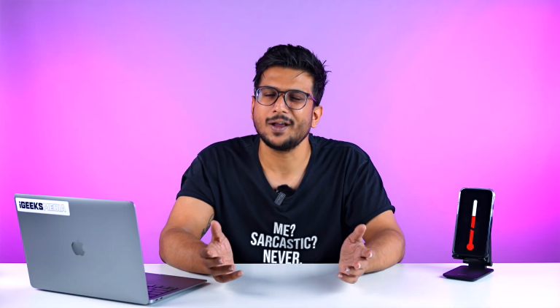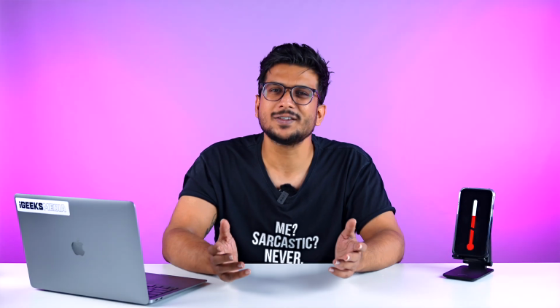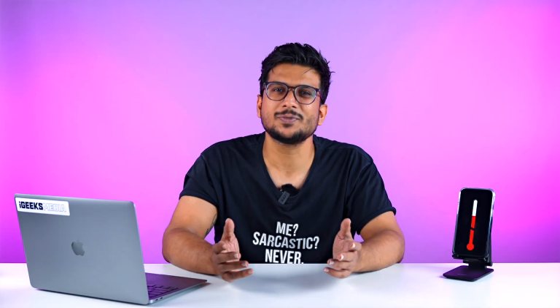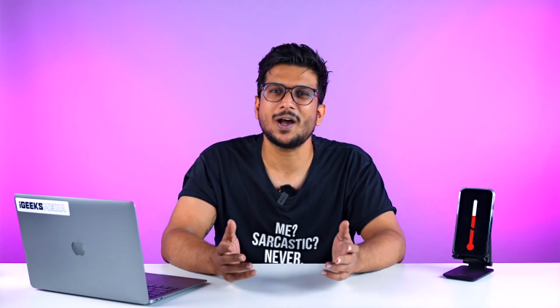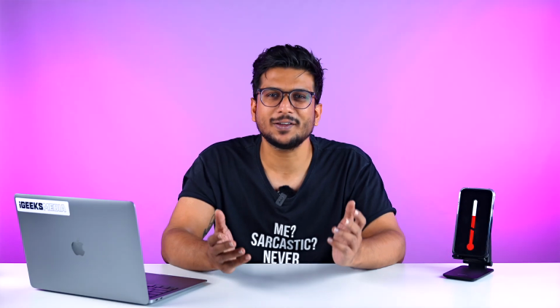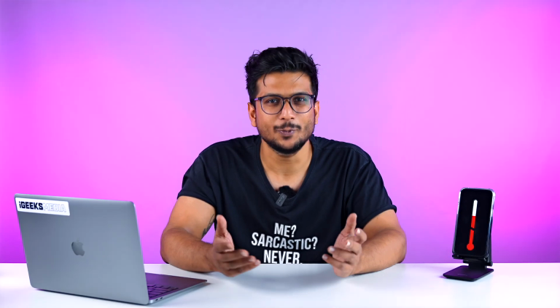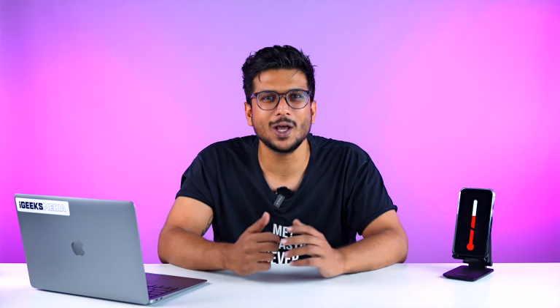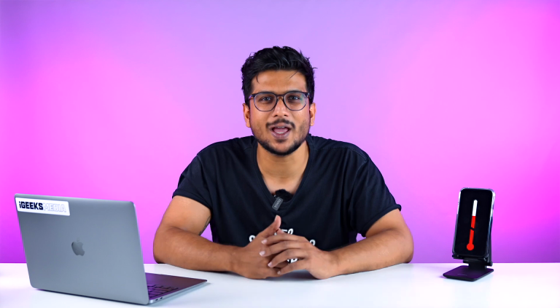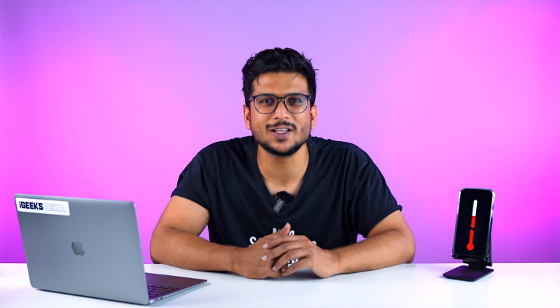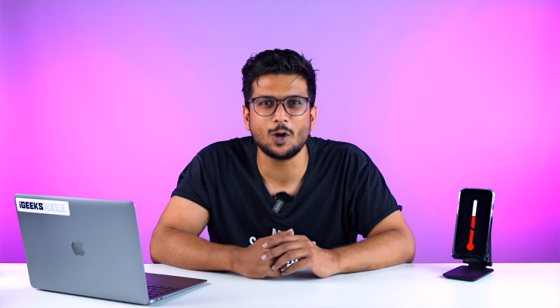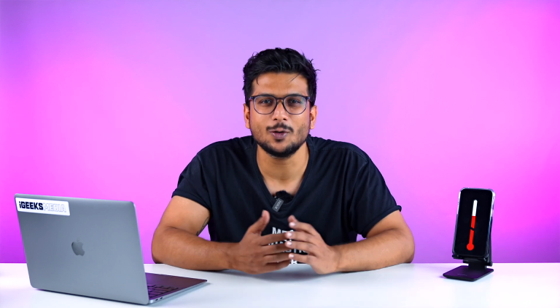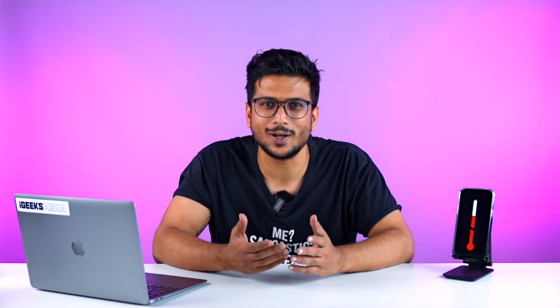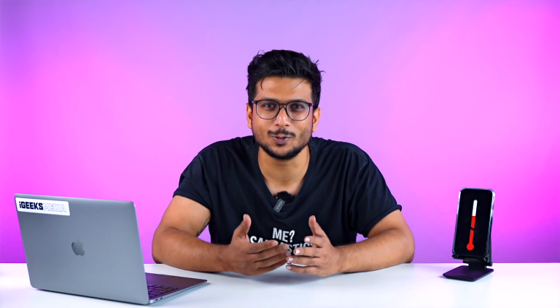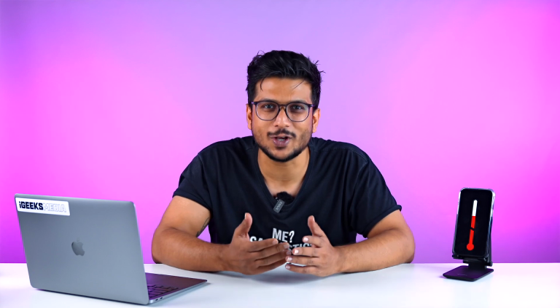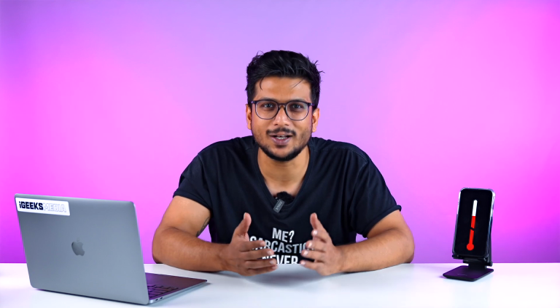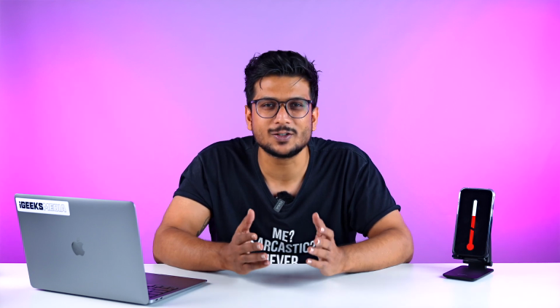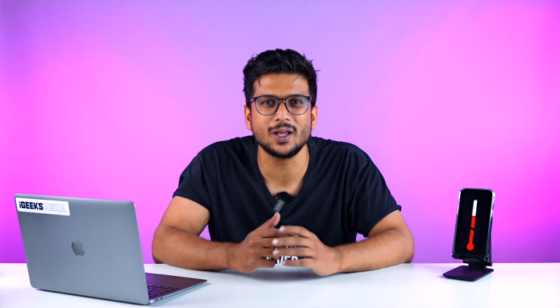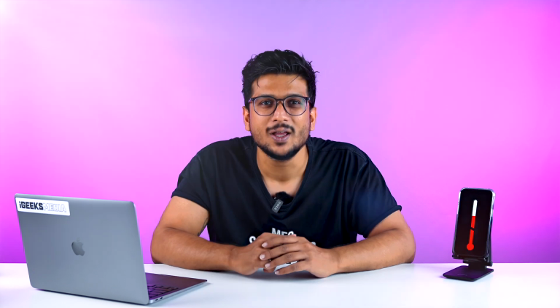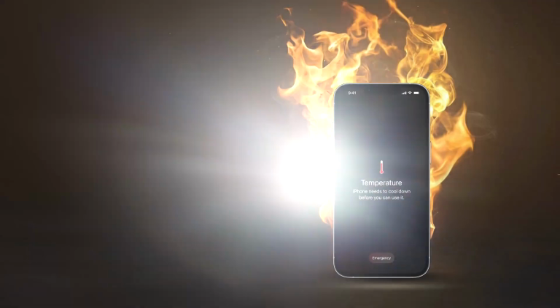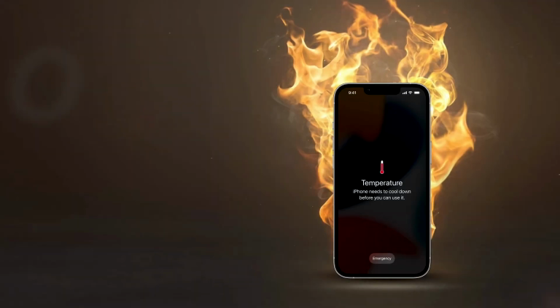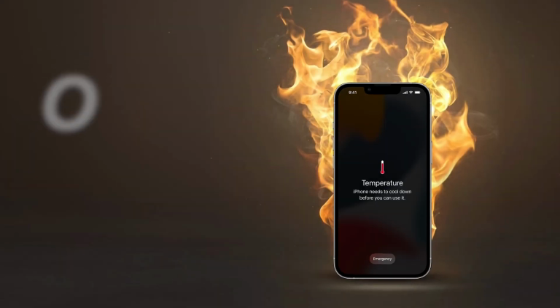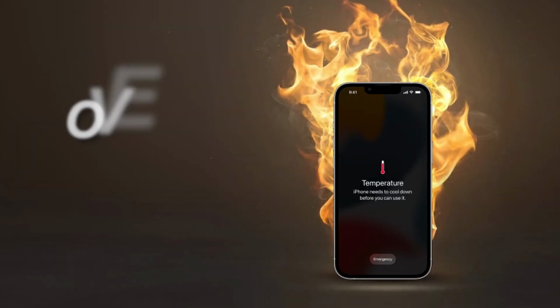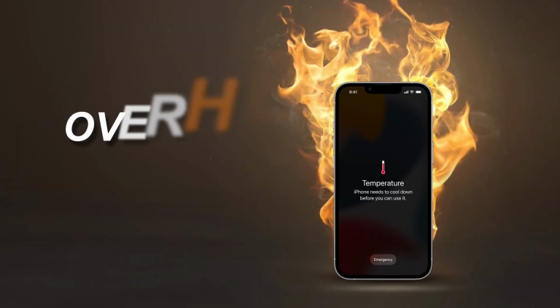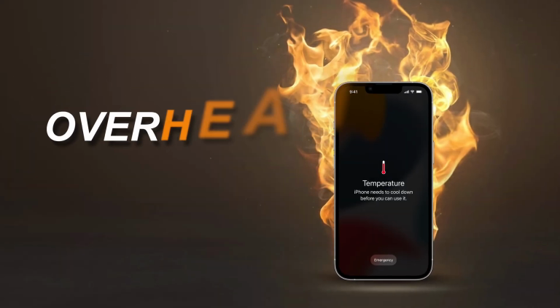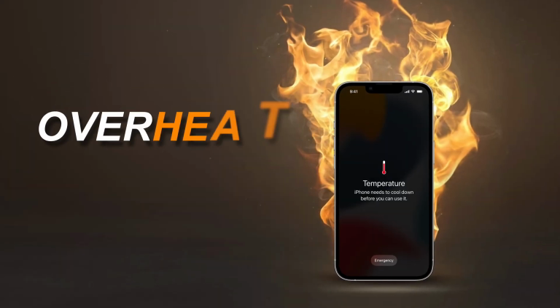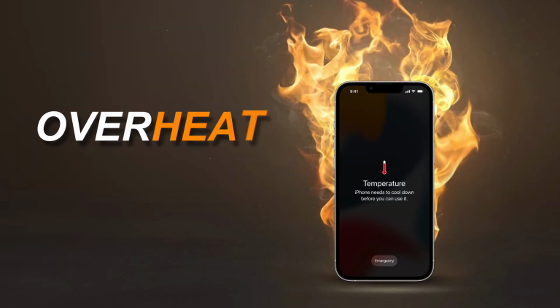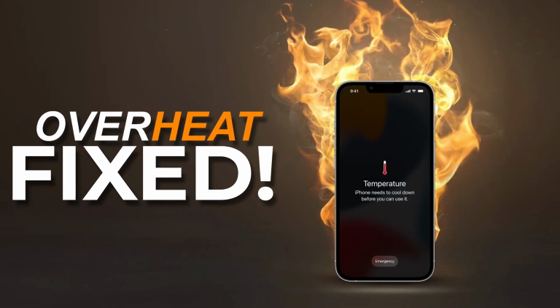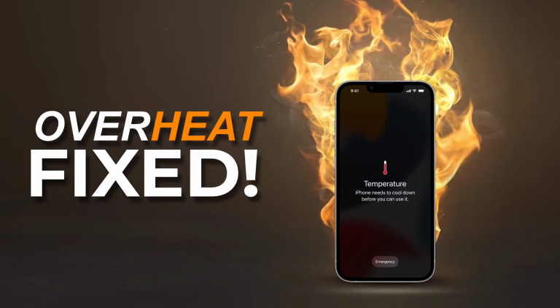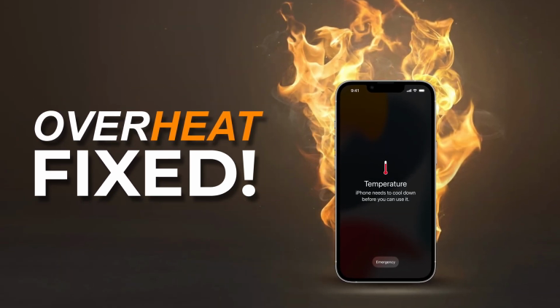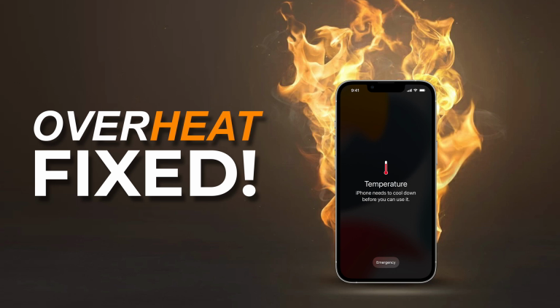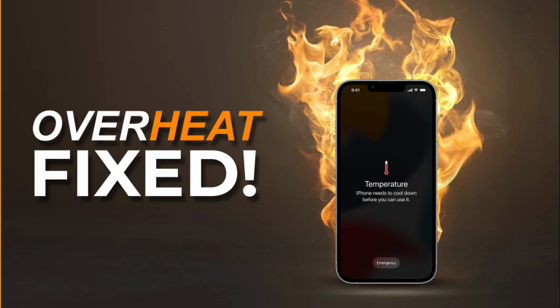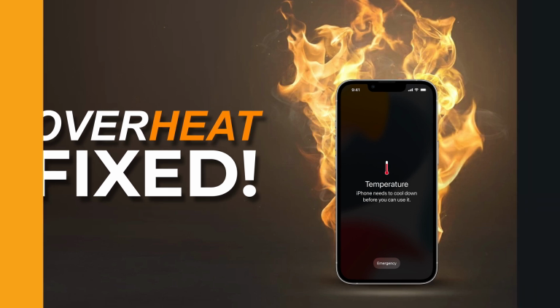Hi guys, this is Hardik. We are iGeeksBlog. Welcome to the channel. Today we are going to fix your problem of iPhone overheating.